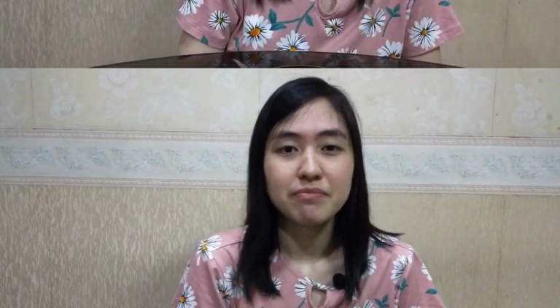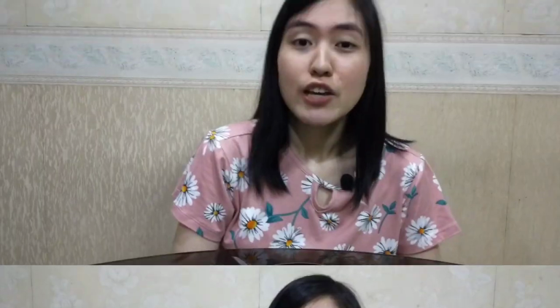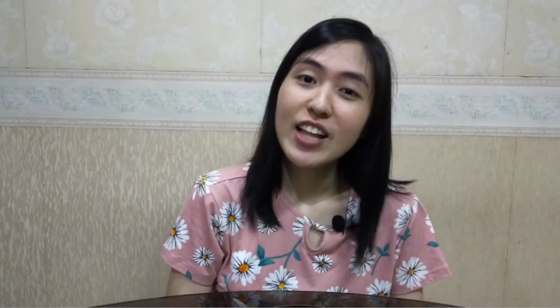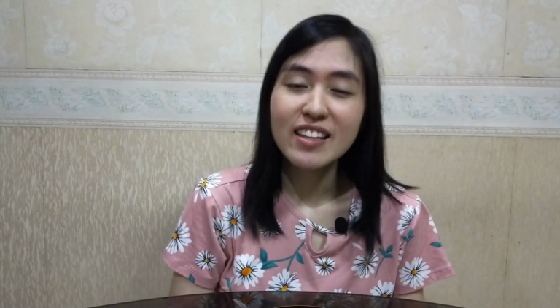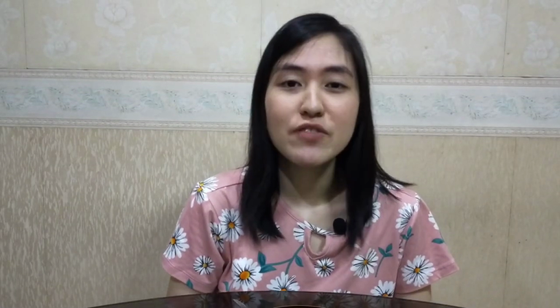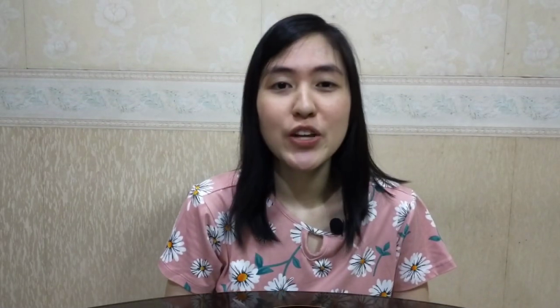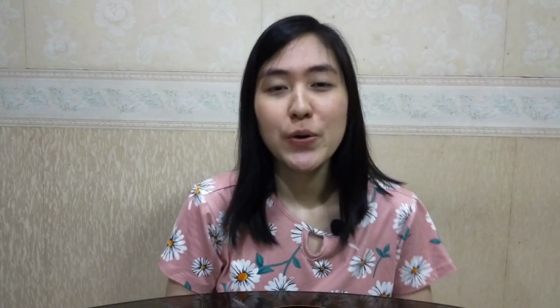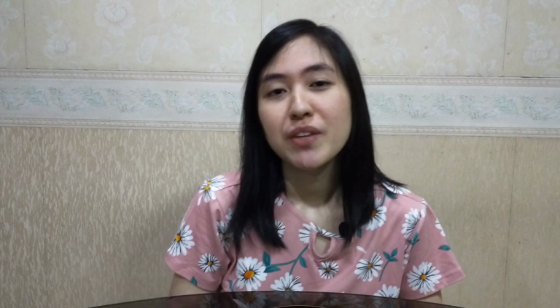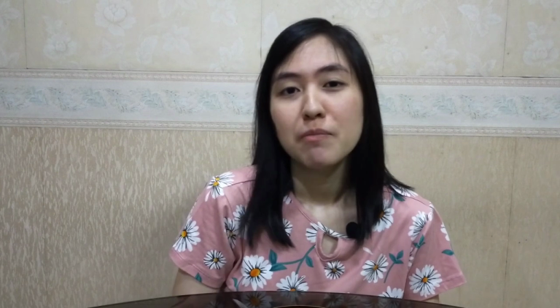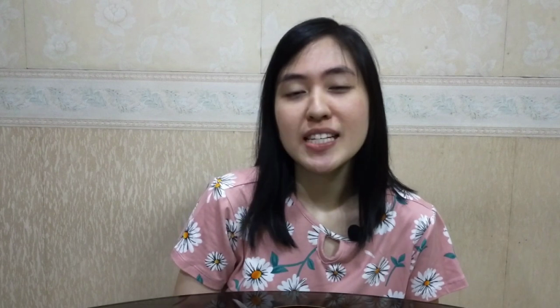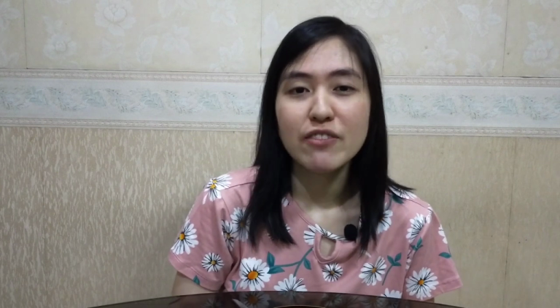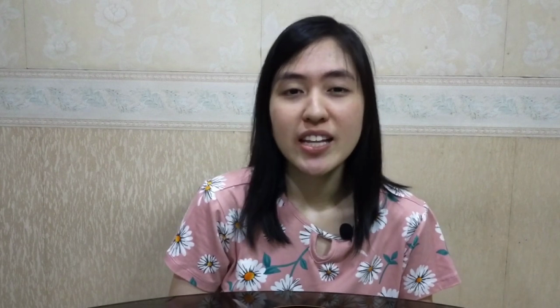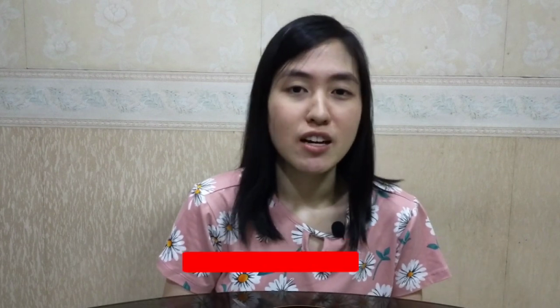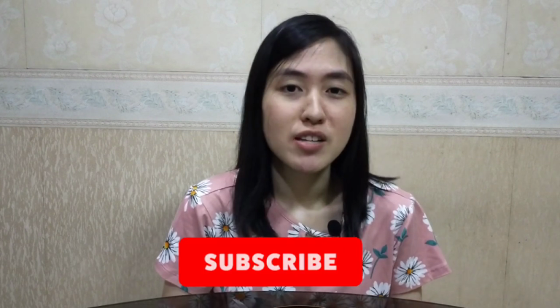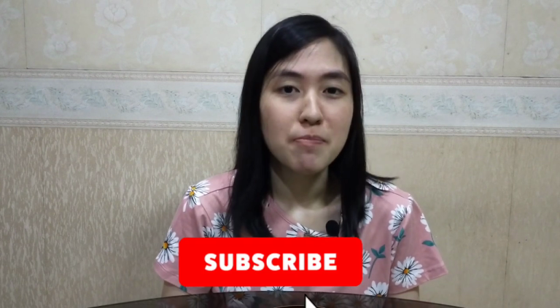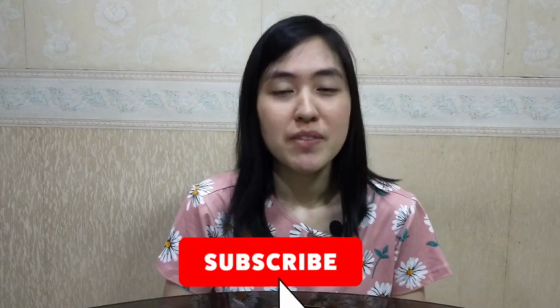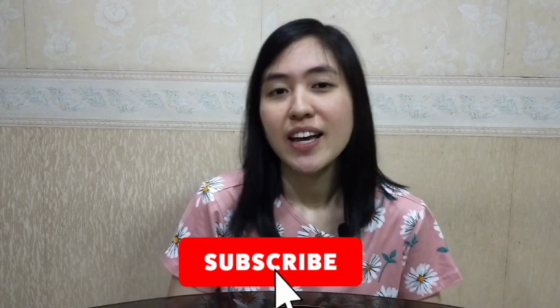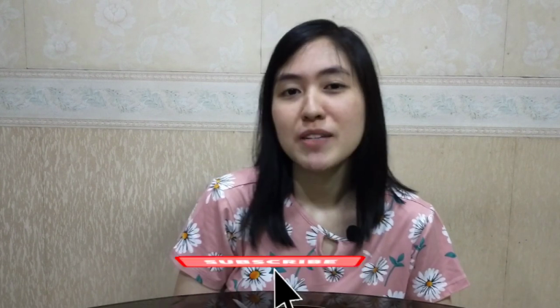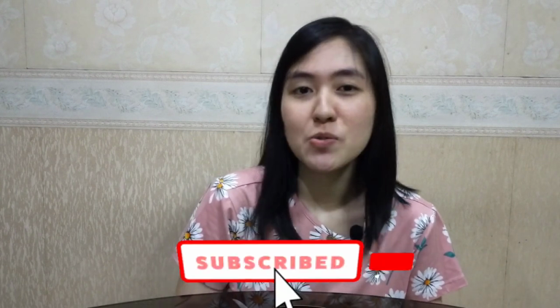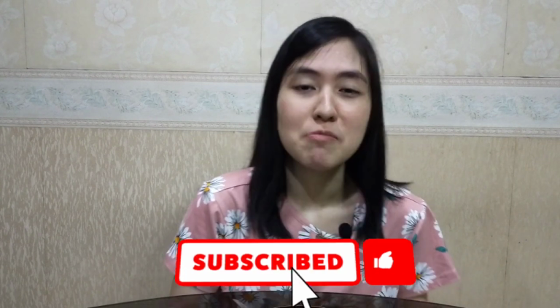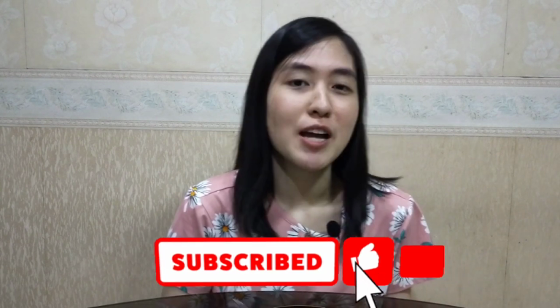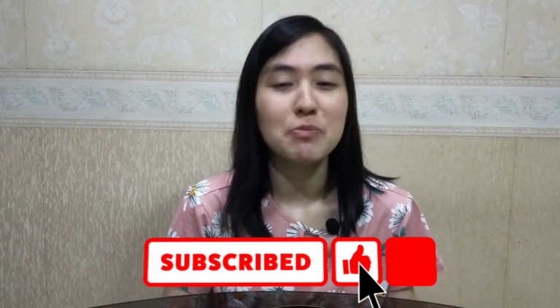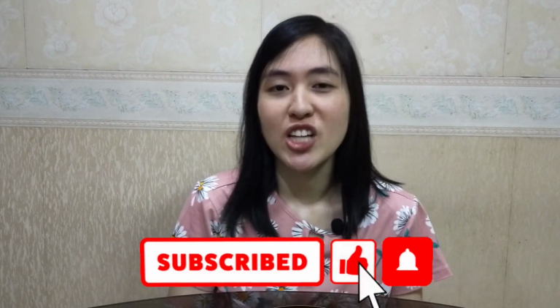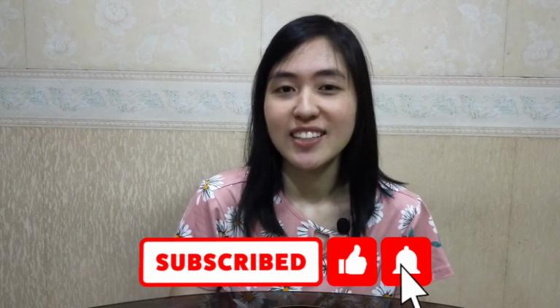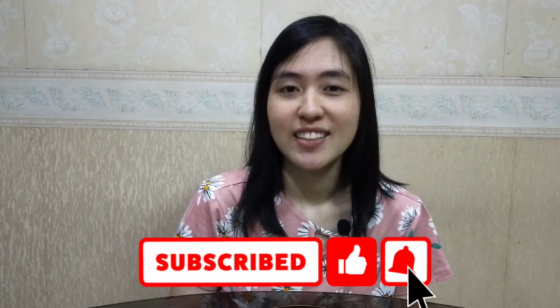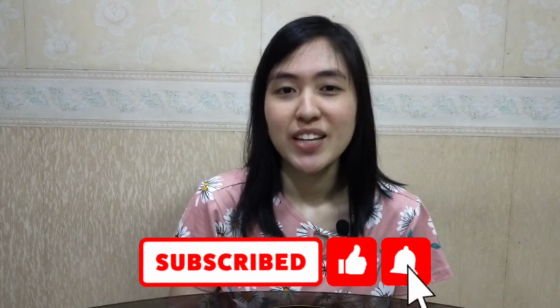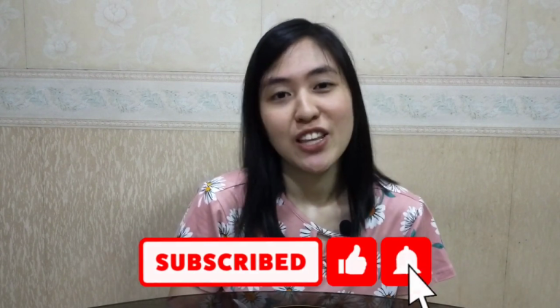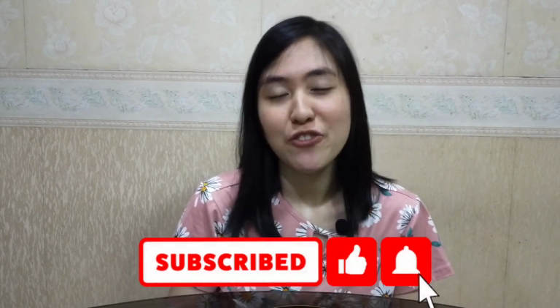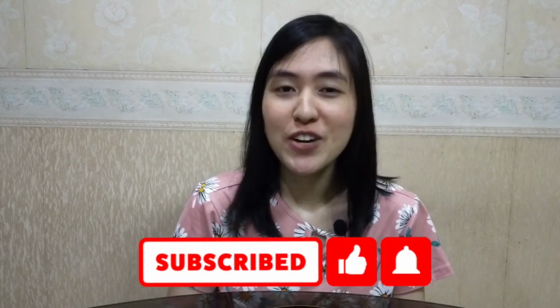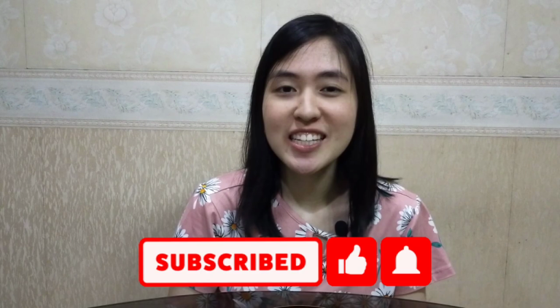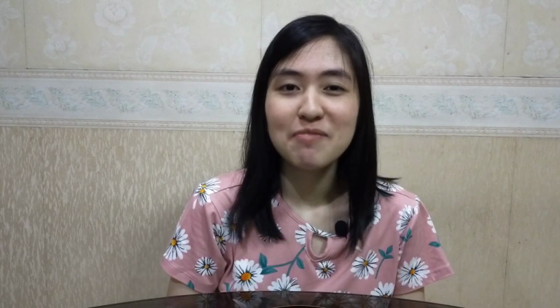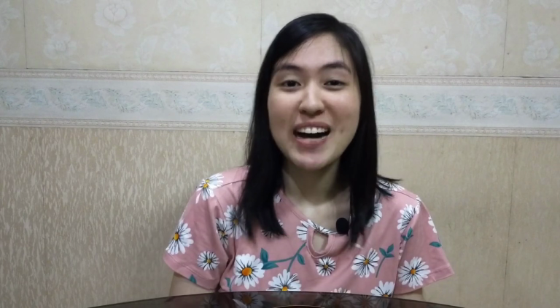If you like this video, please give it a thumbs up and please do subscribe to my channel. Thank you for watching! Bye!